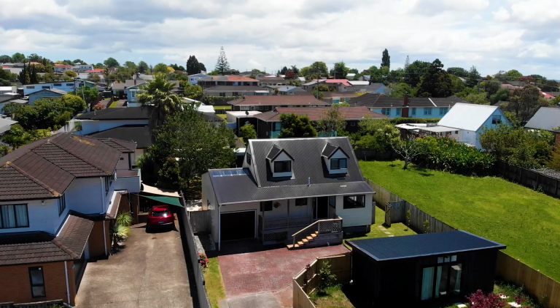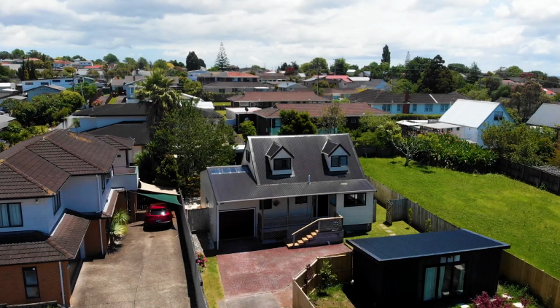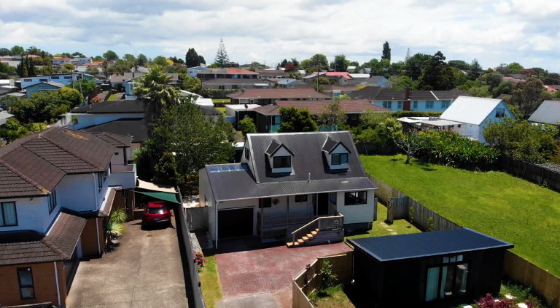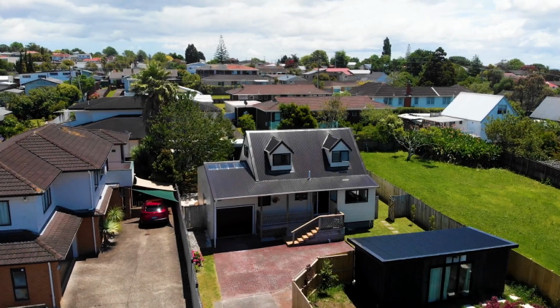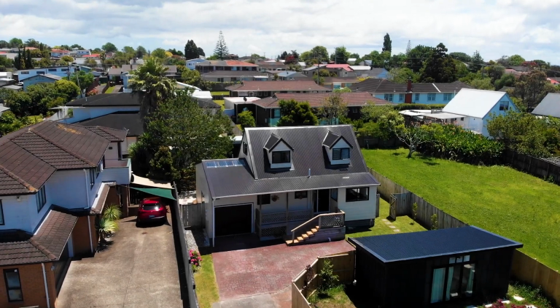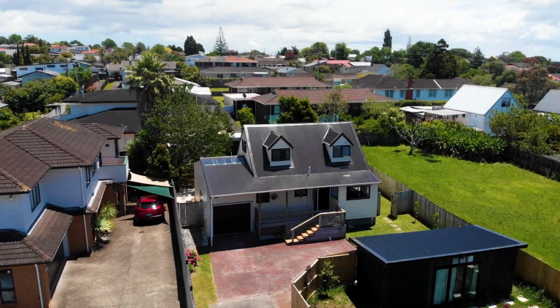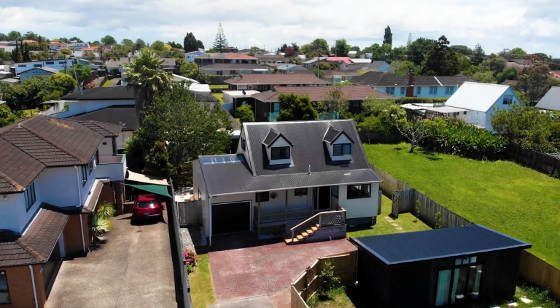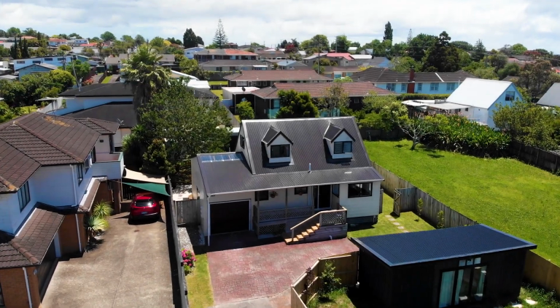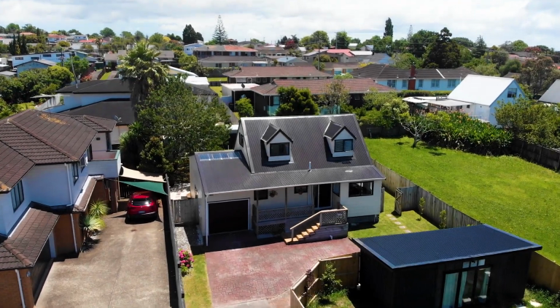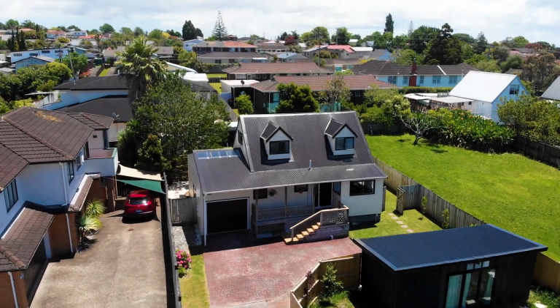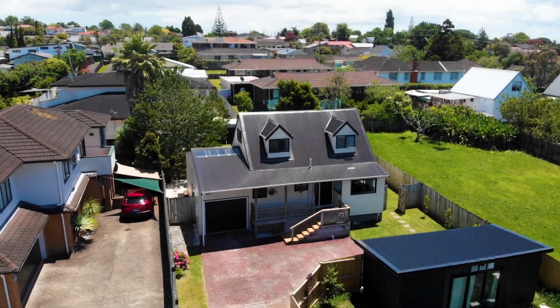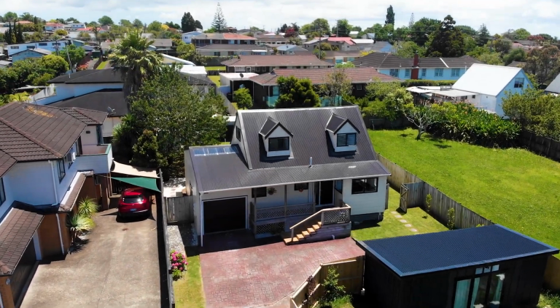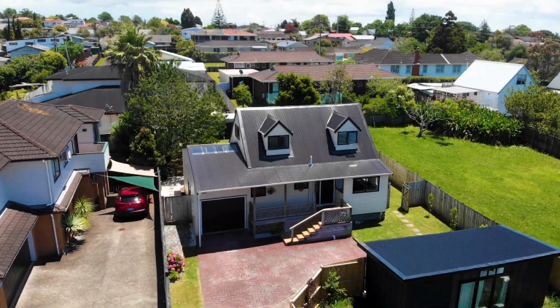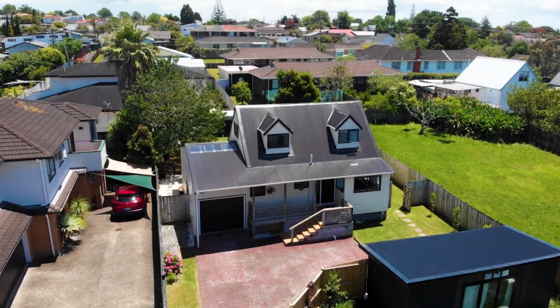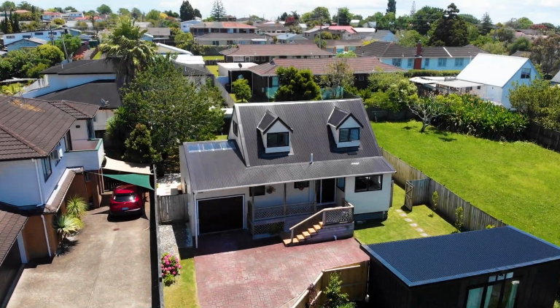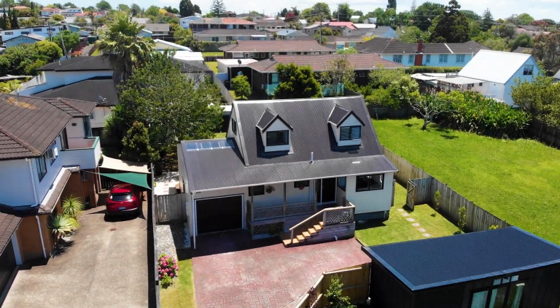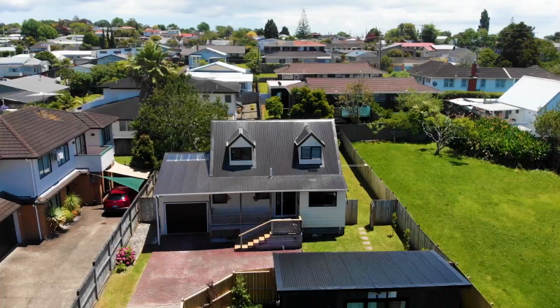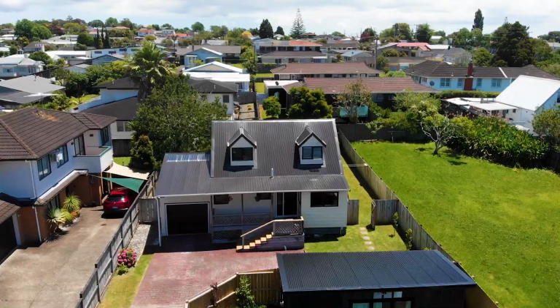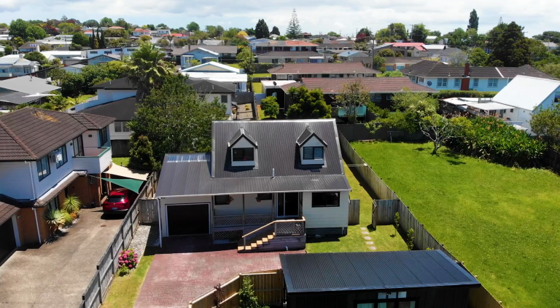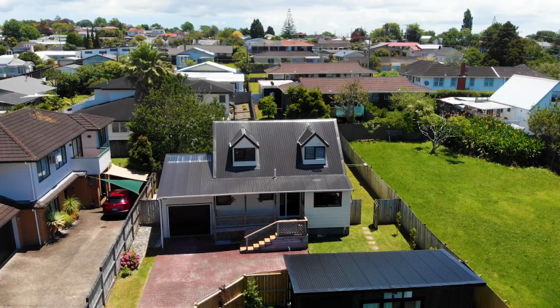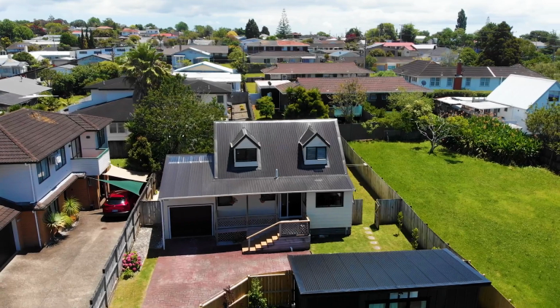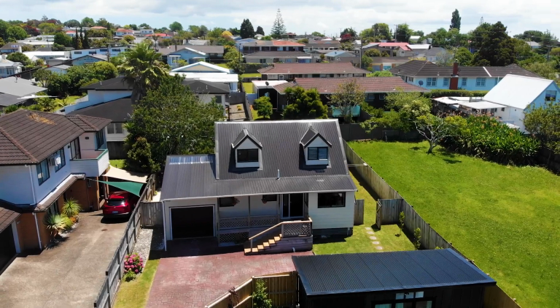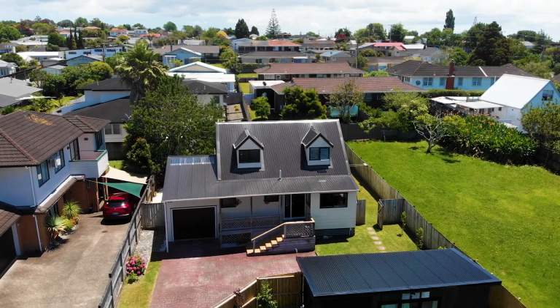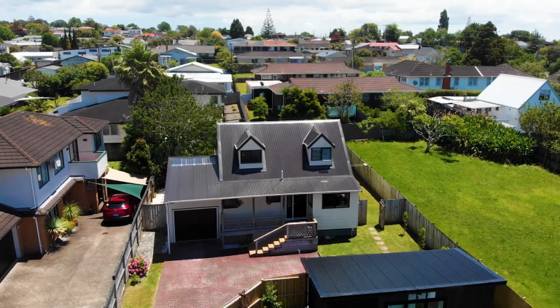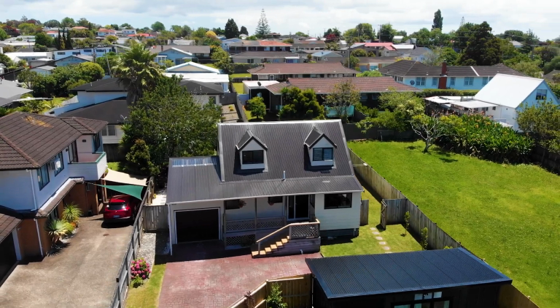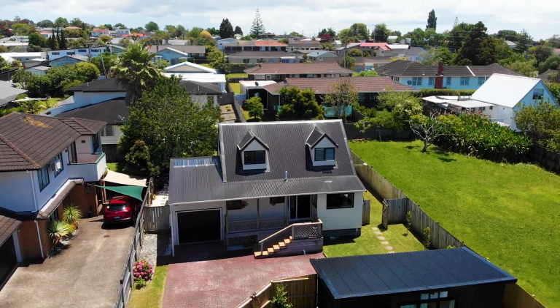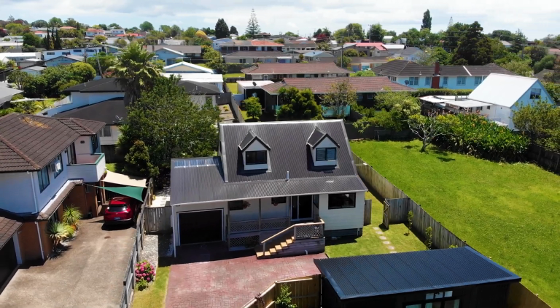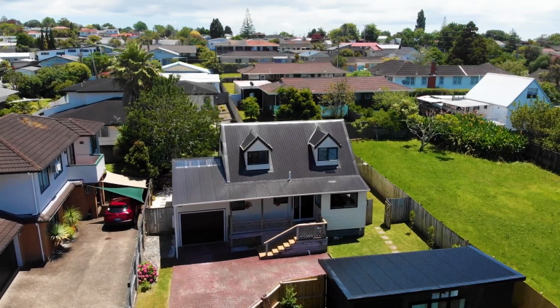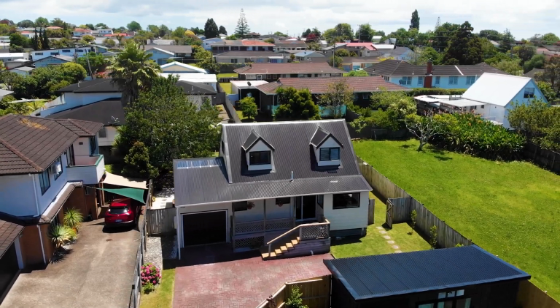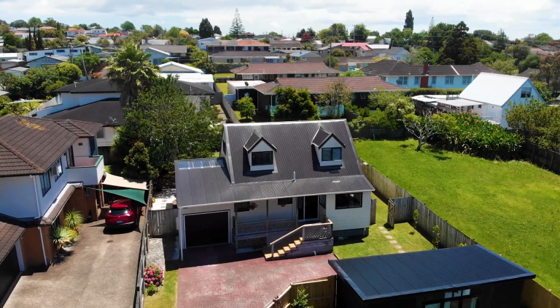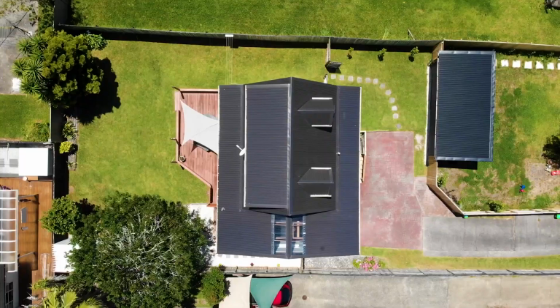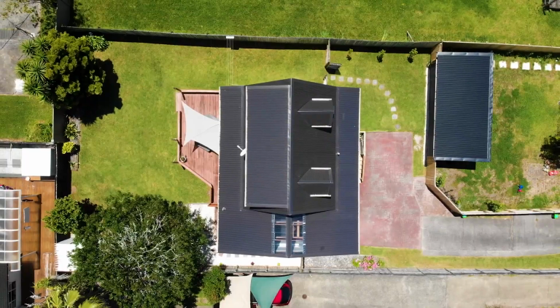Additional features which are worth noting: the property has great off street parking and a brand new roof.